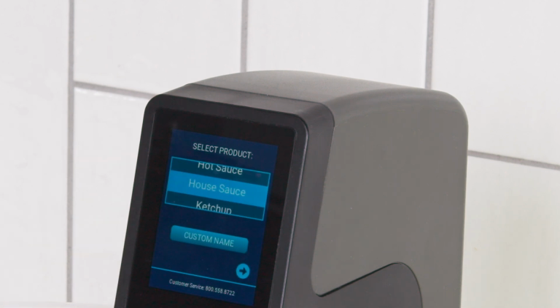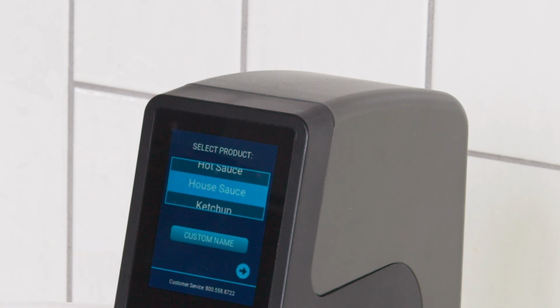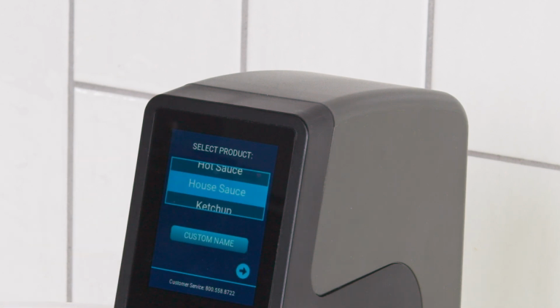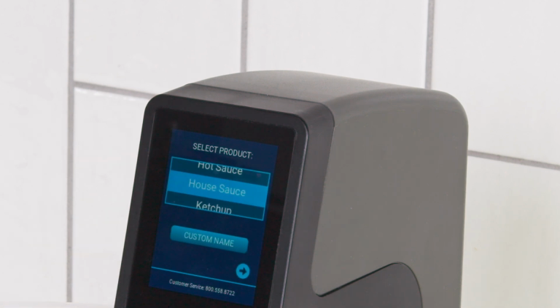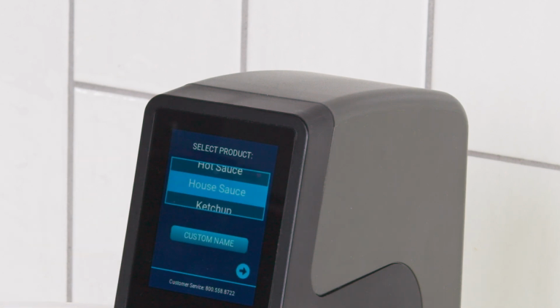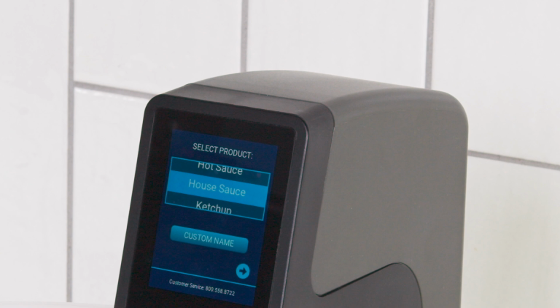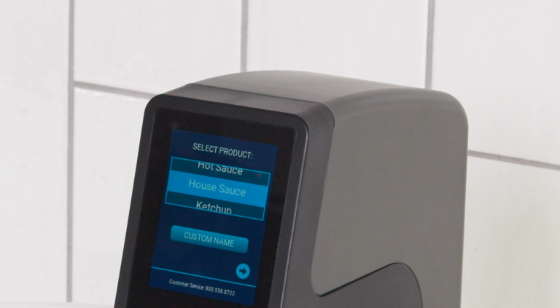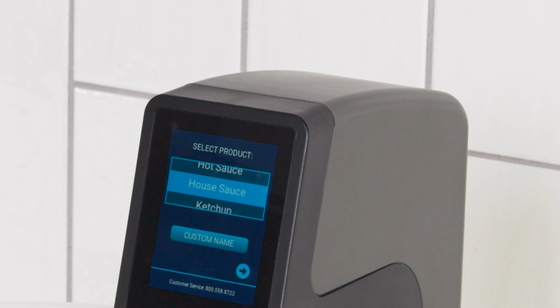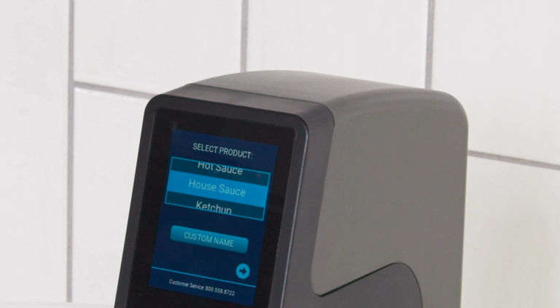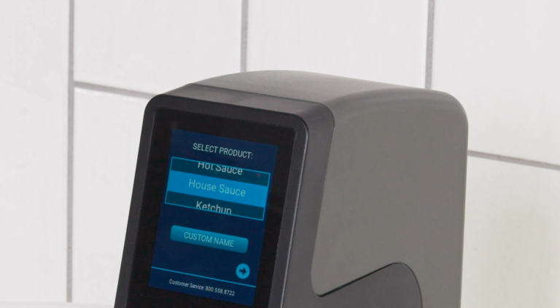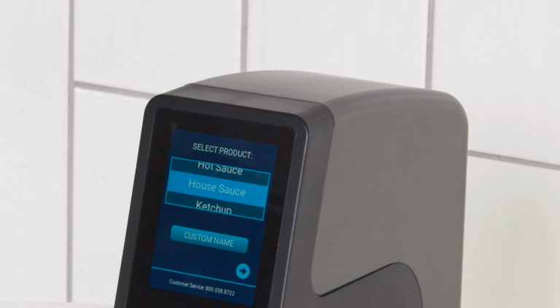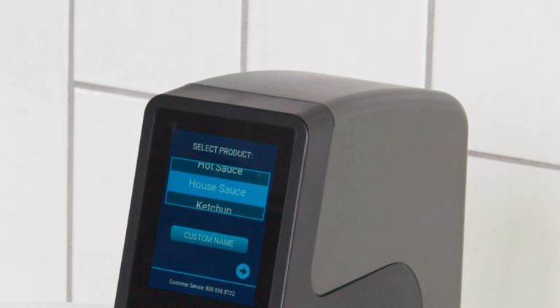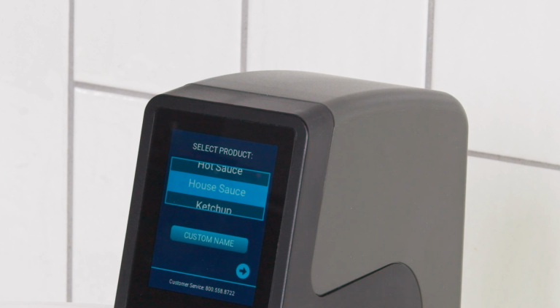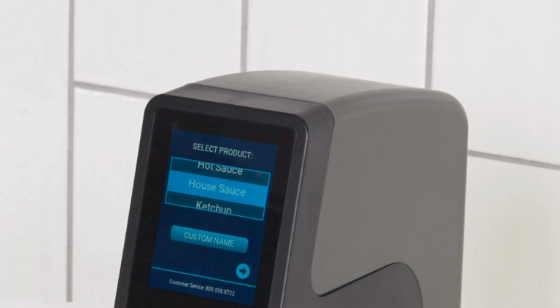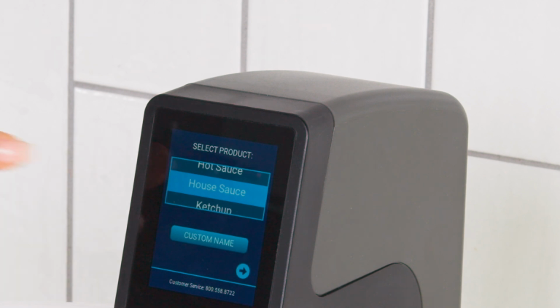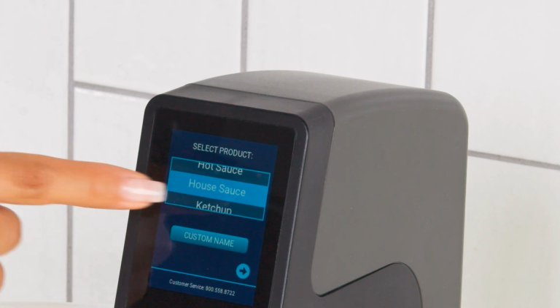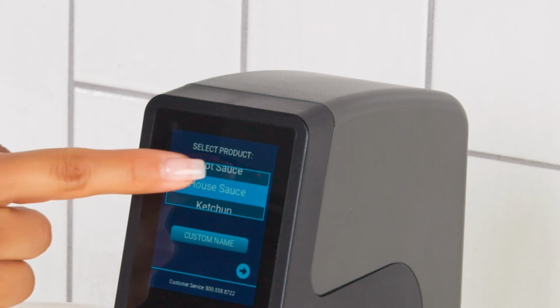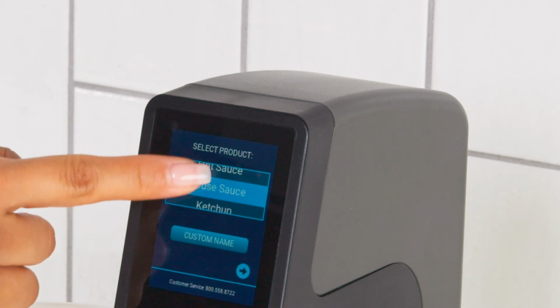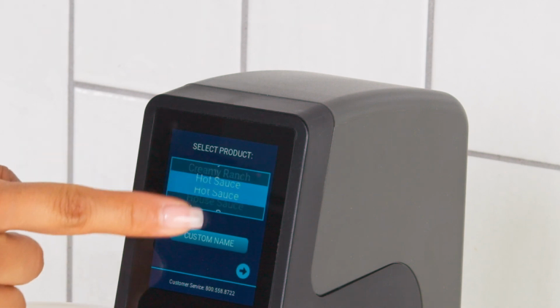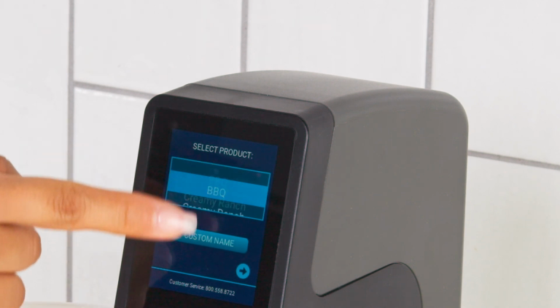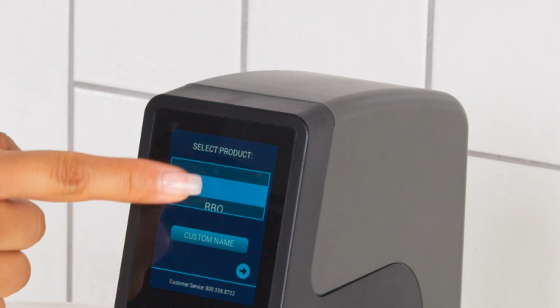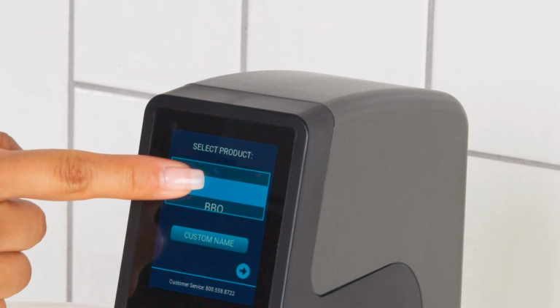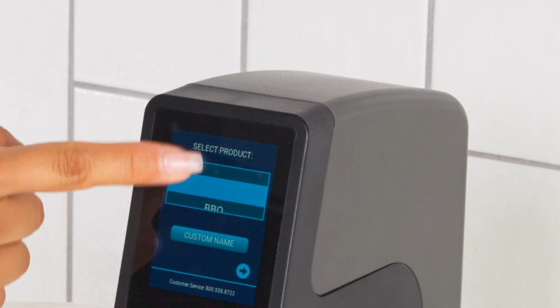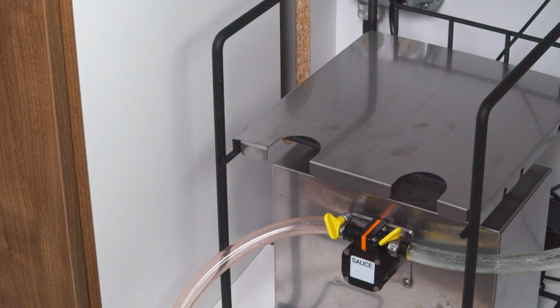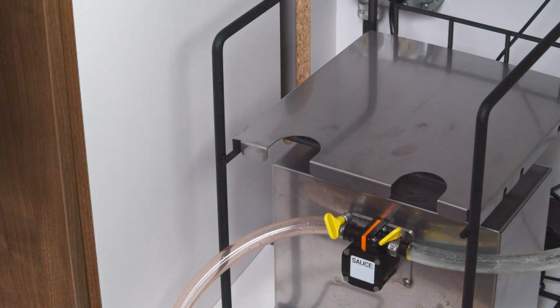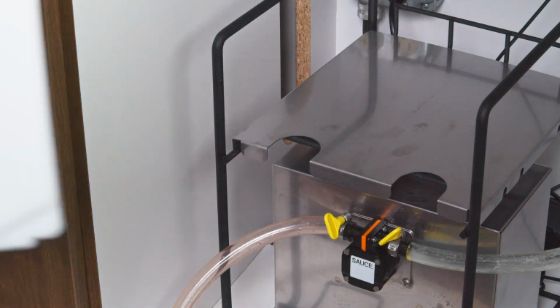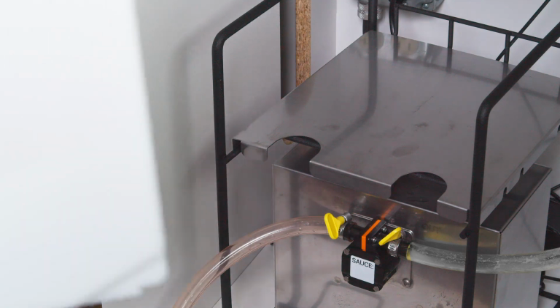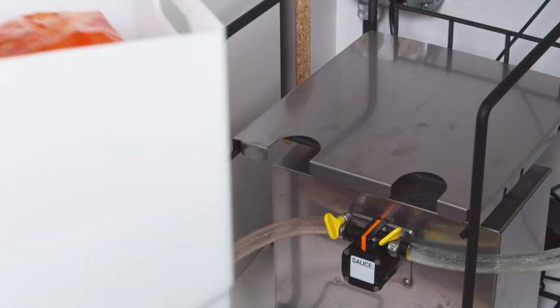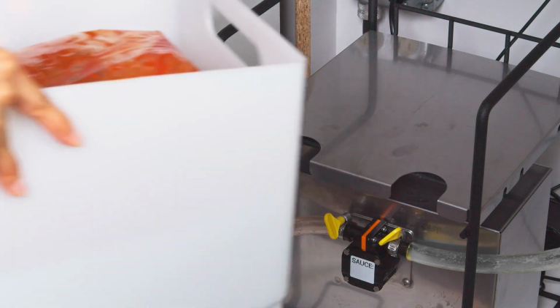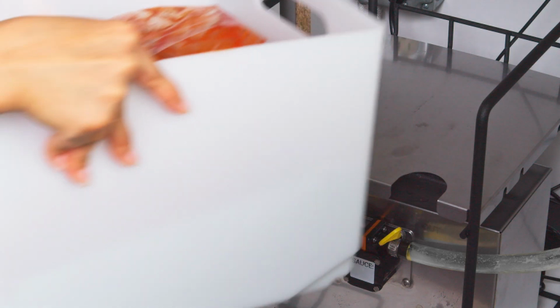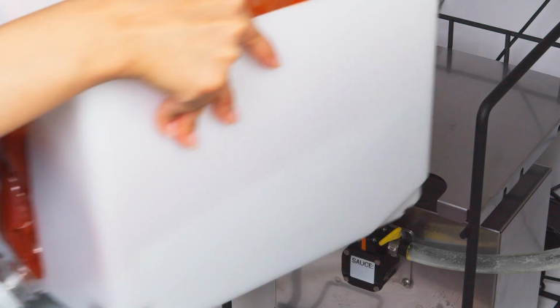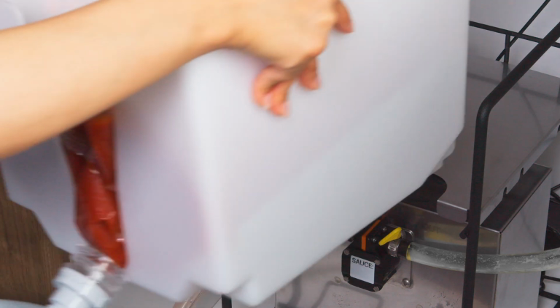There are default flavors to choose from, or you can add your own by pushing the custom button and following the instructions.